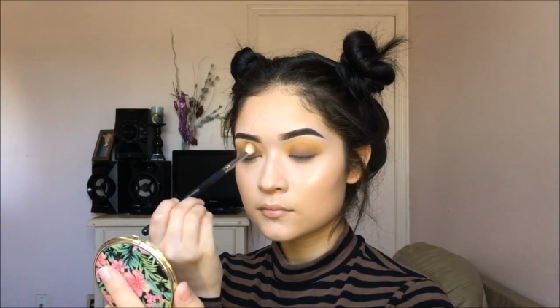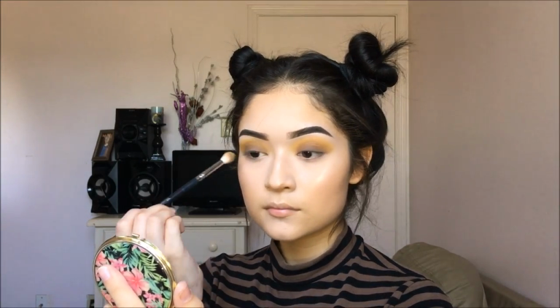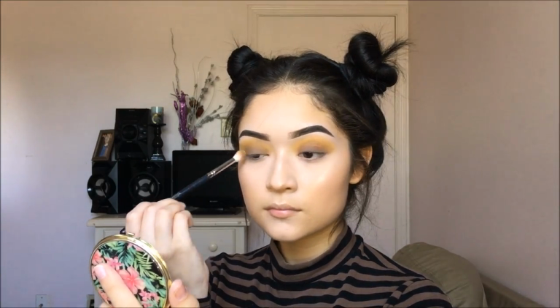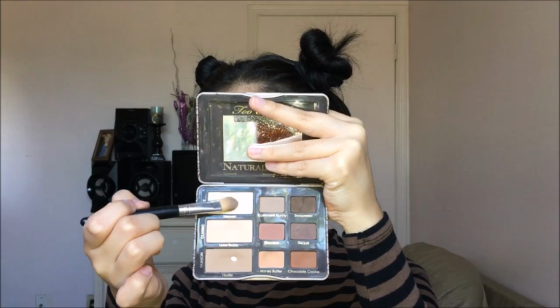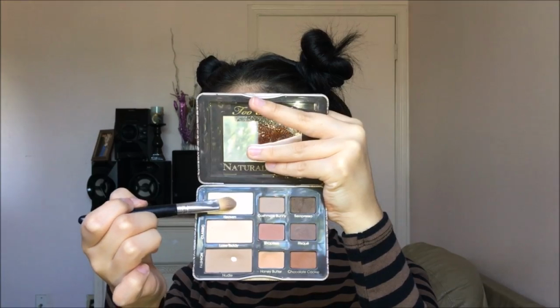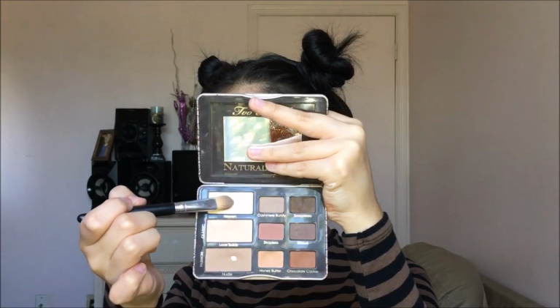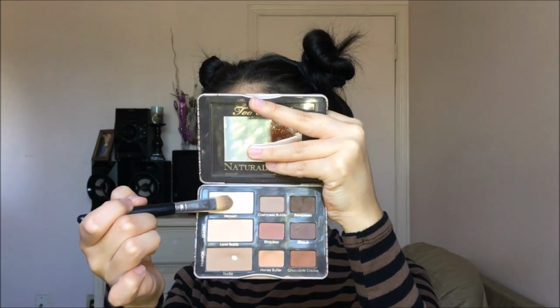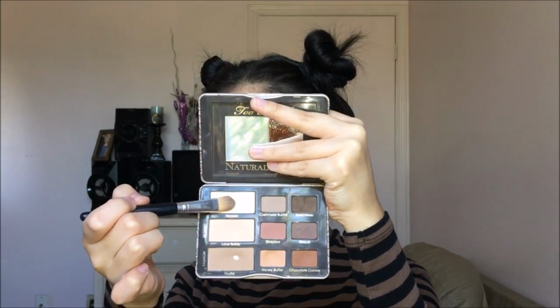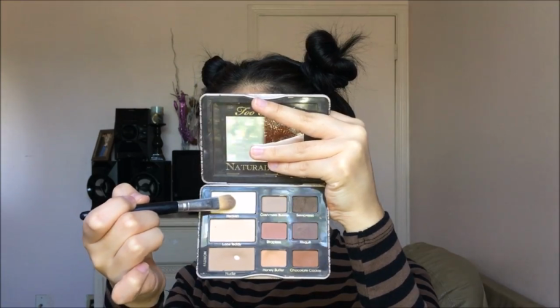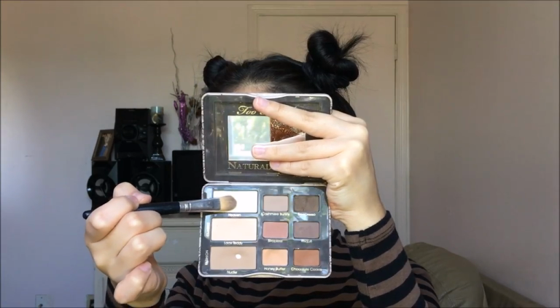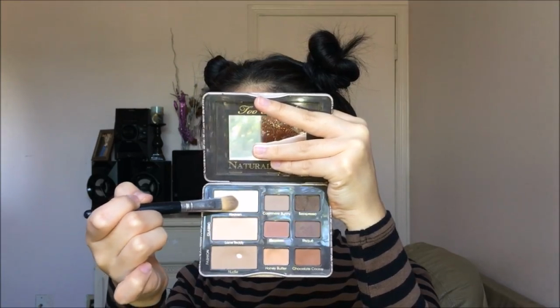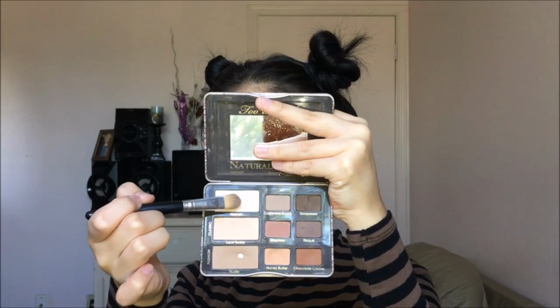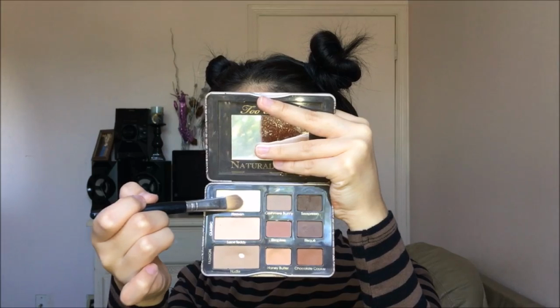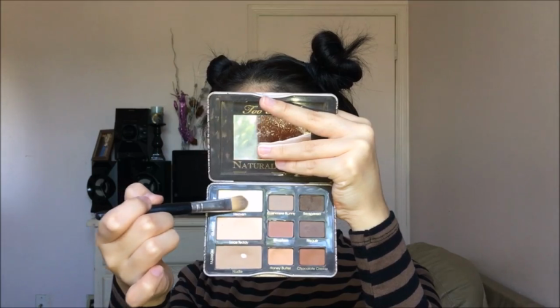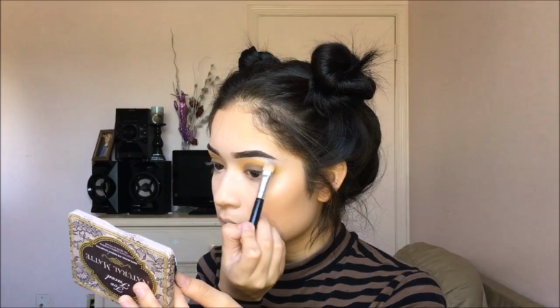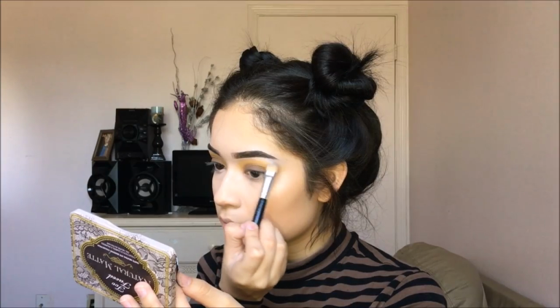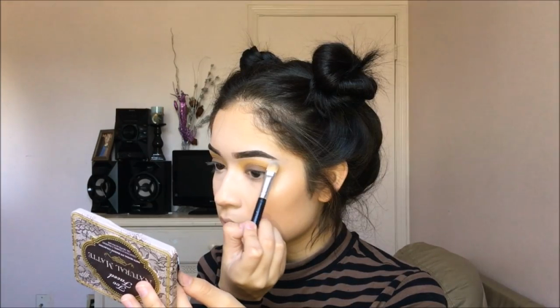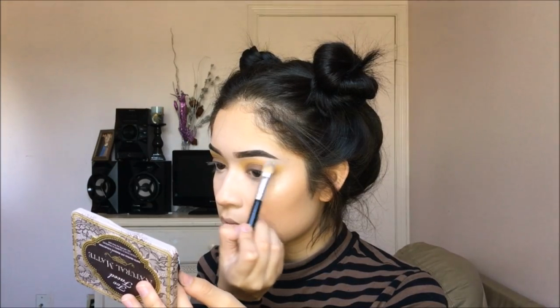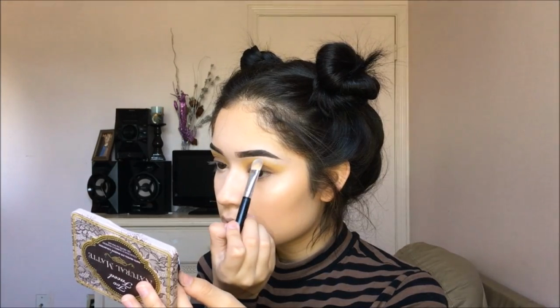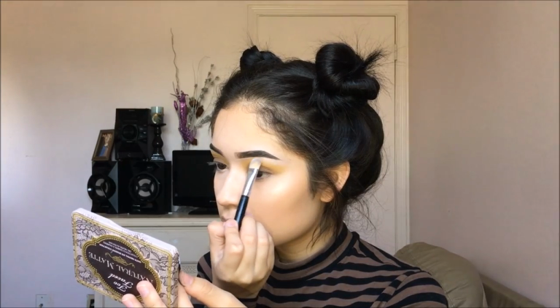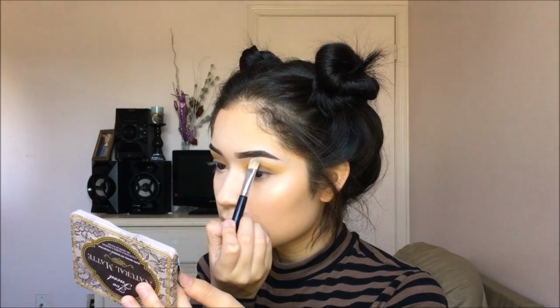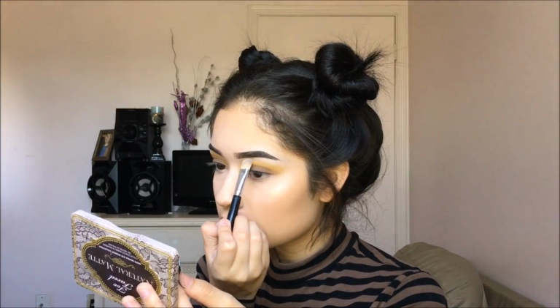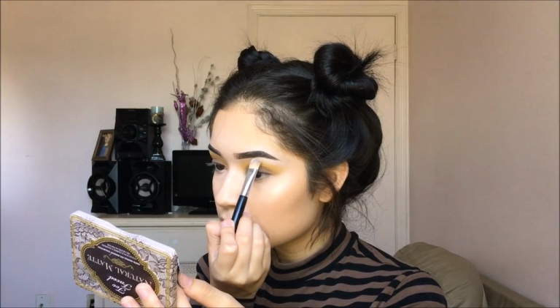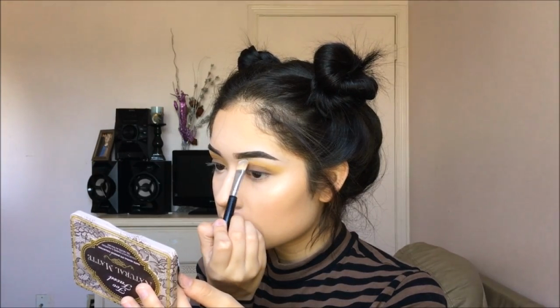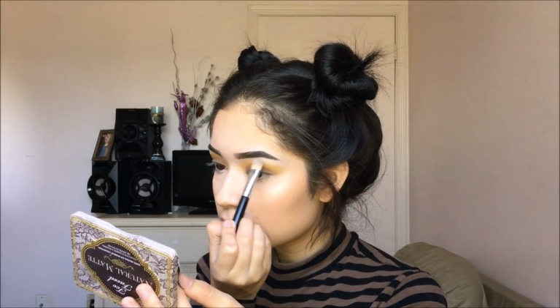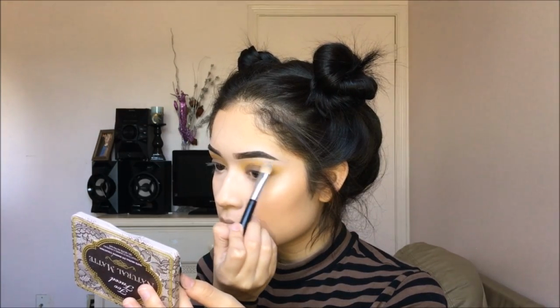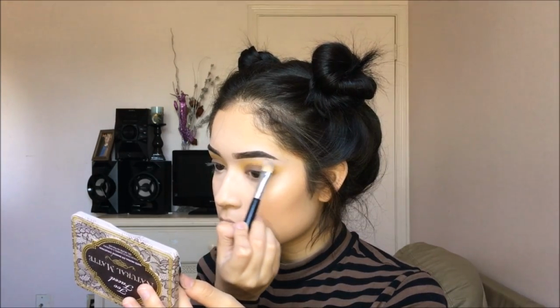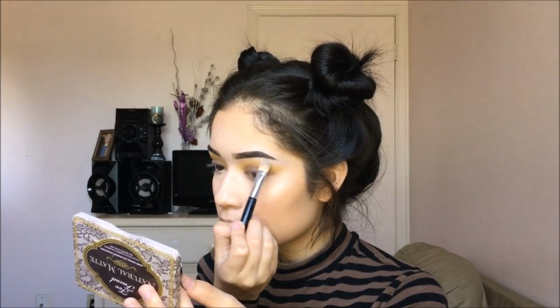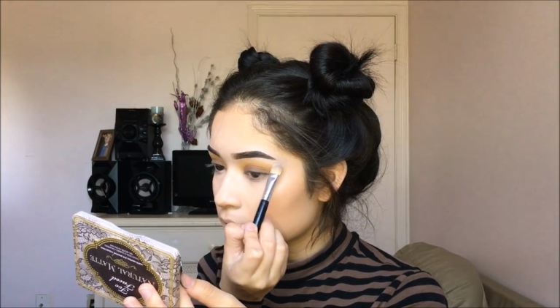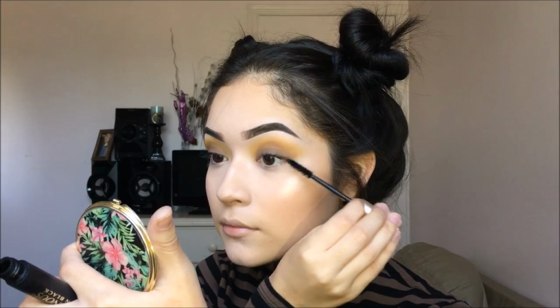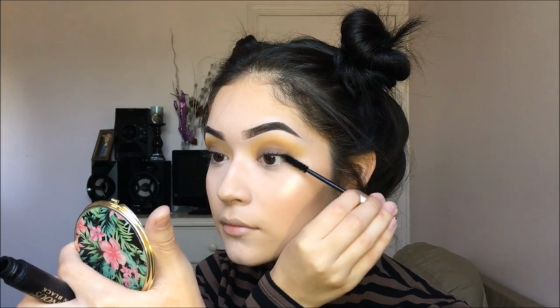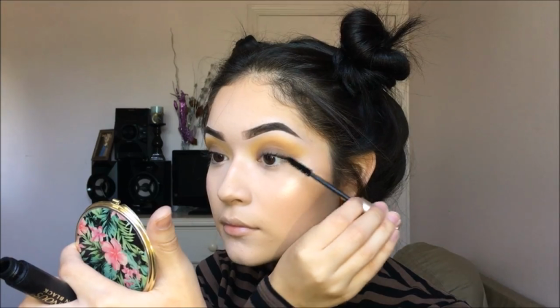After that, for my brow bone, I am going to be using Heaven from the Too Faced Natural Matte palette and I am just going to be applying it to my brow bone.